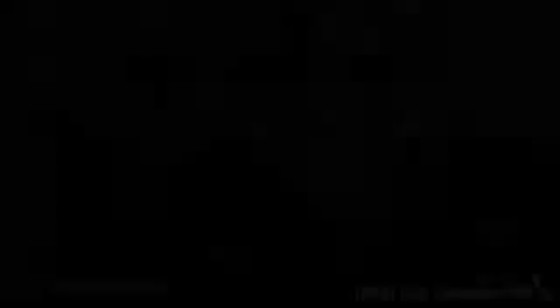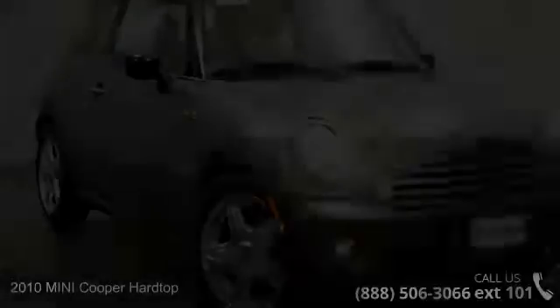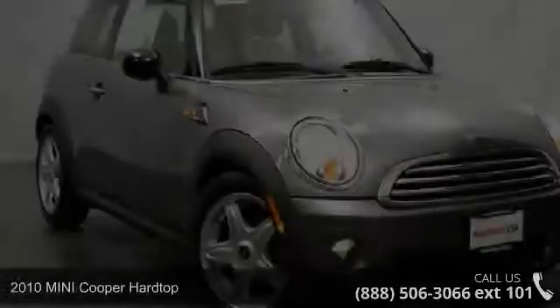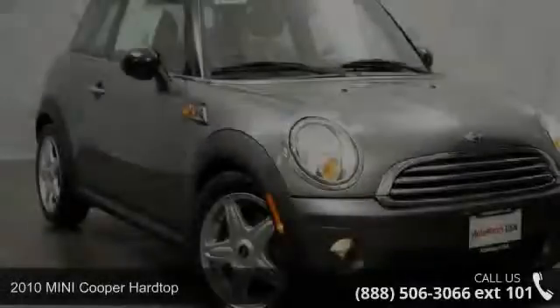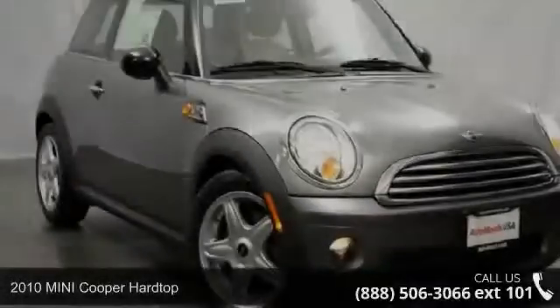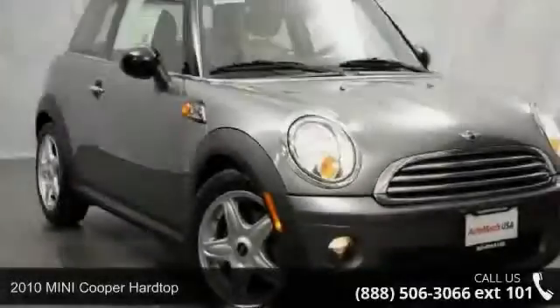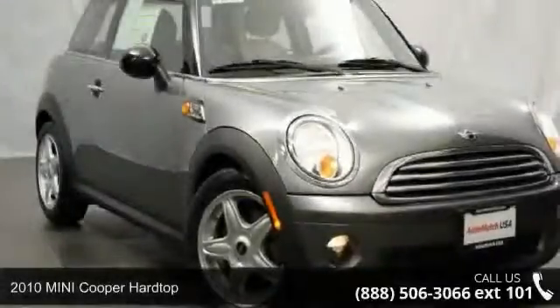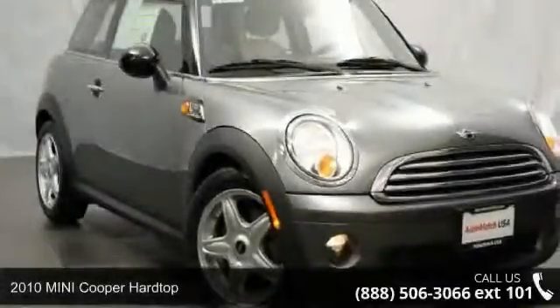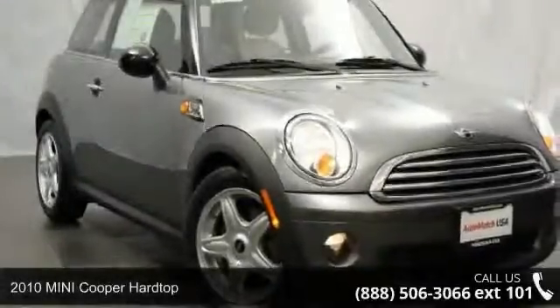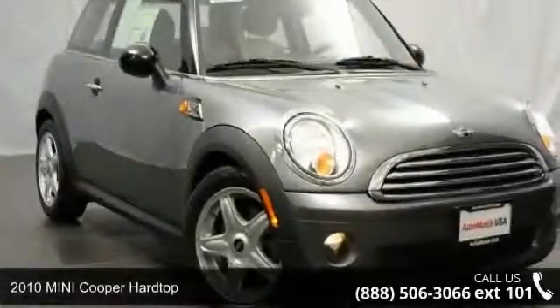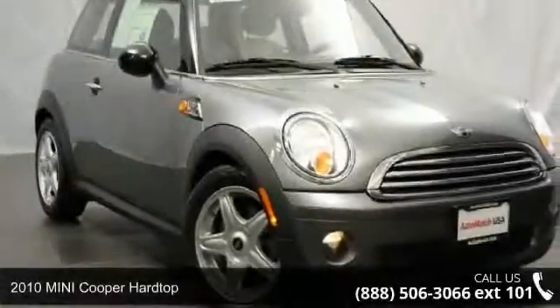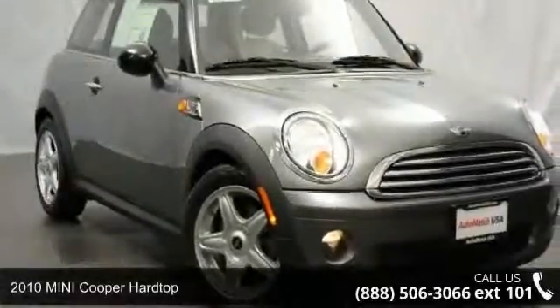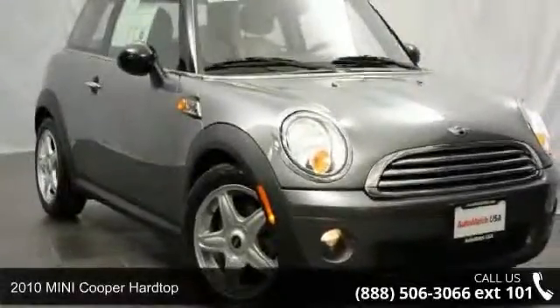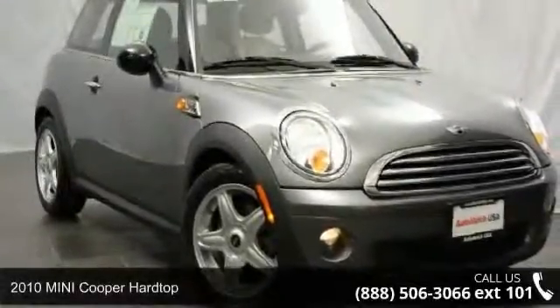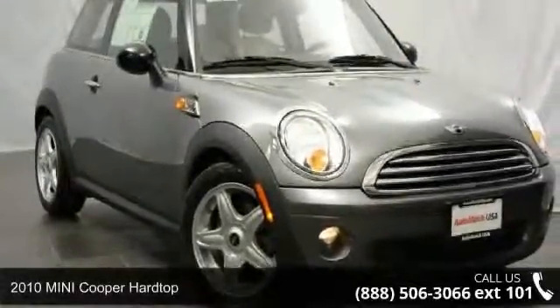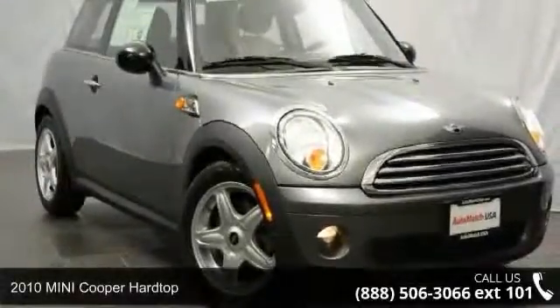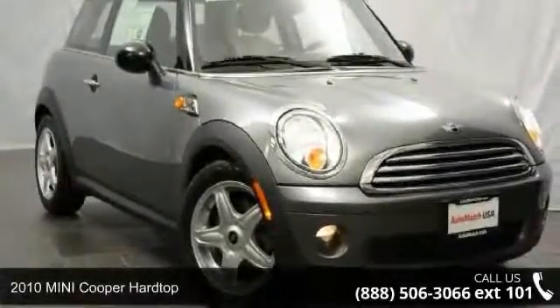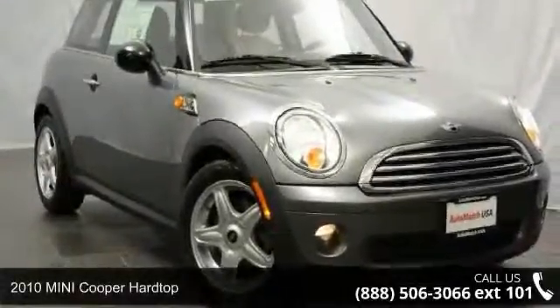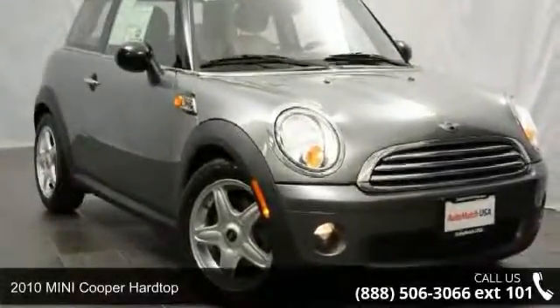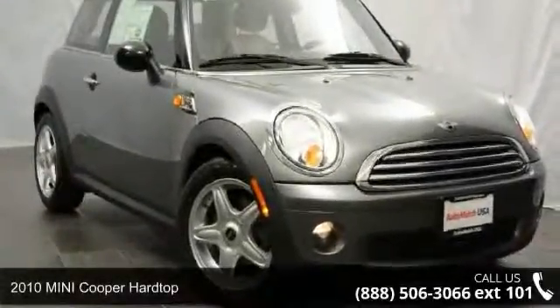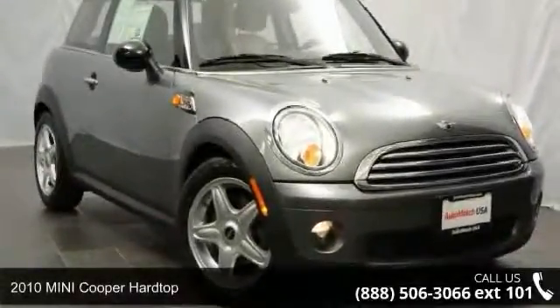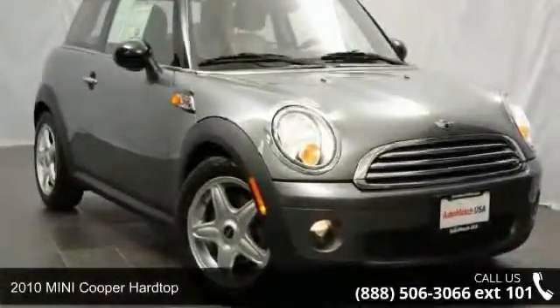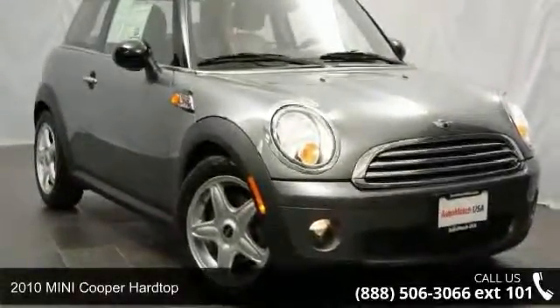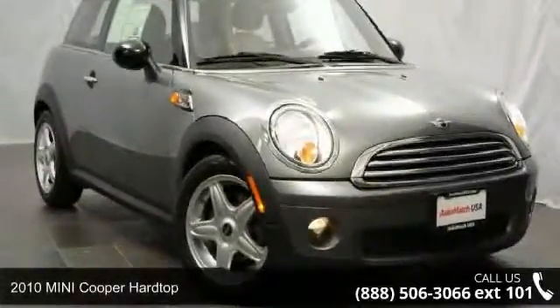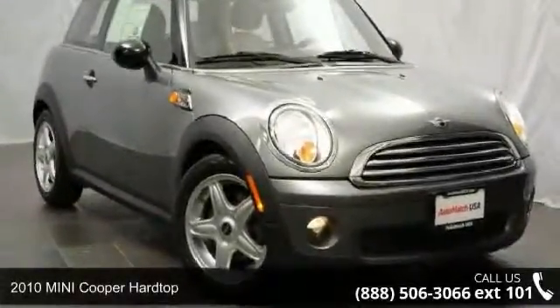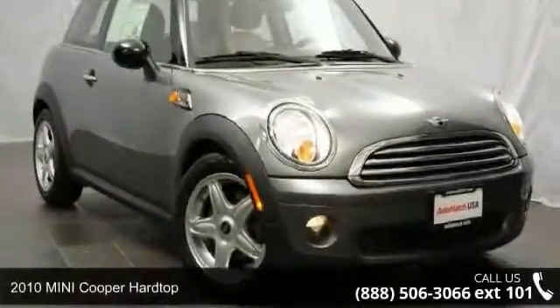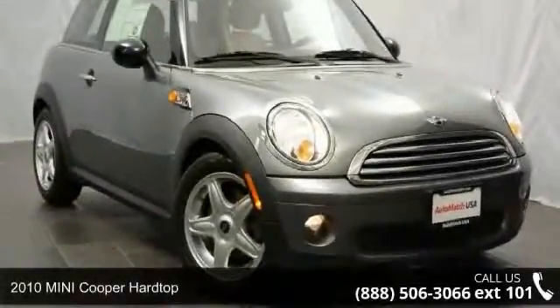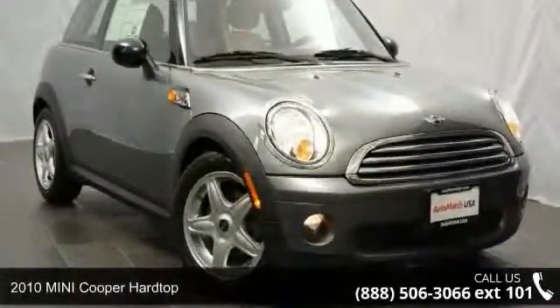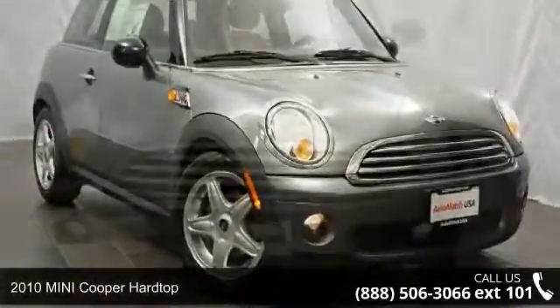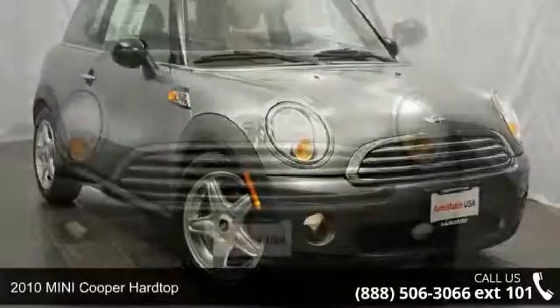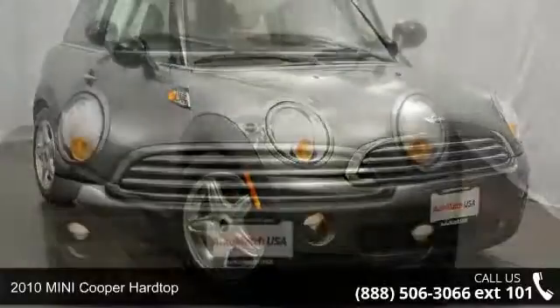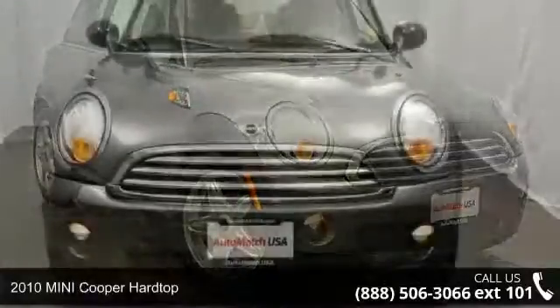Arrive in style with this 2010 Mini Cooper Hardtop. This may be the set of wheels you've been looking for.